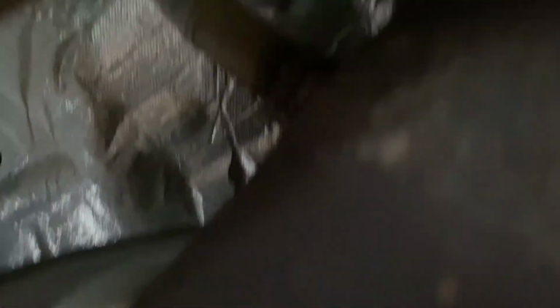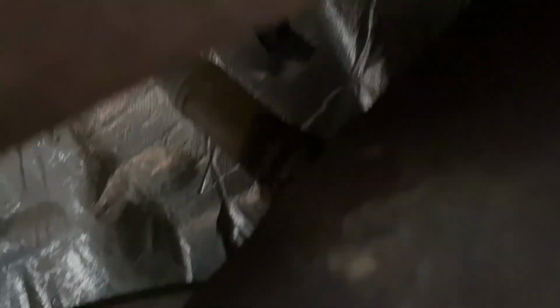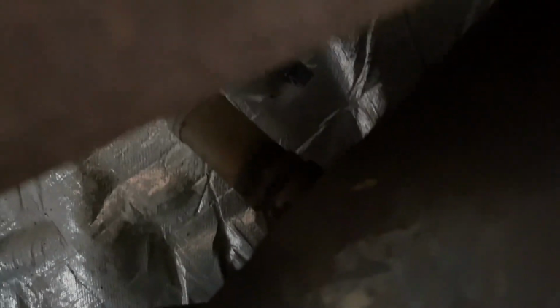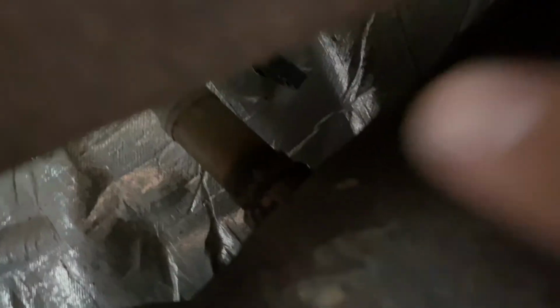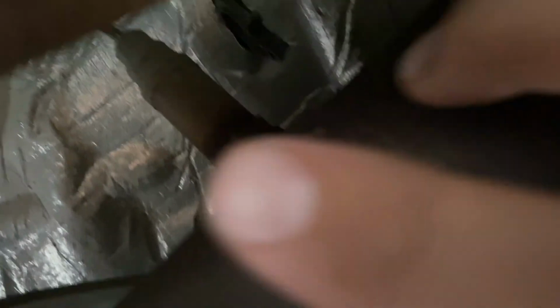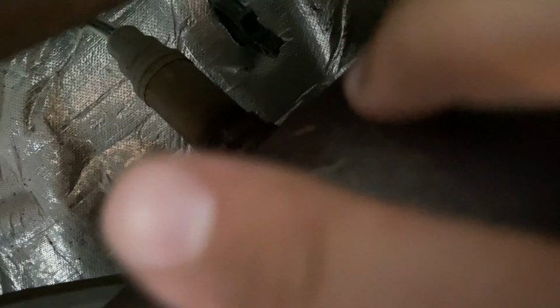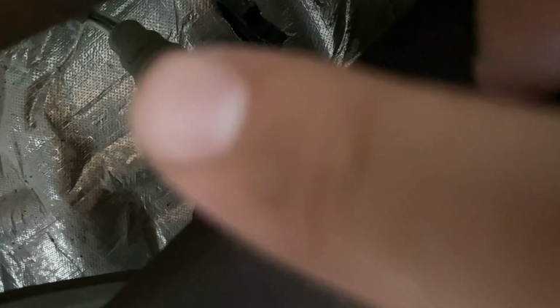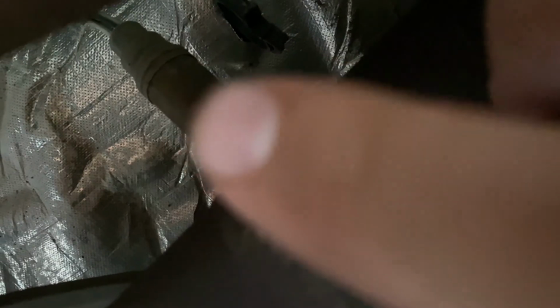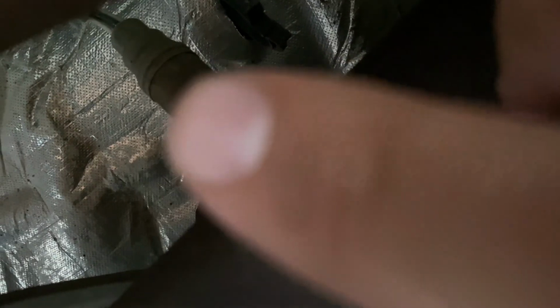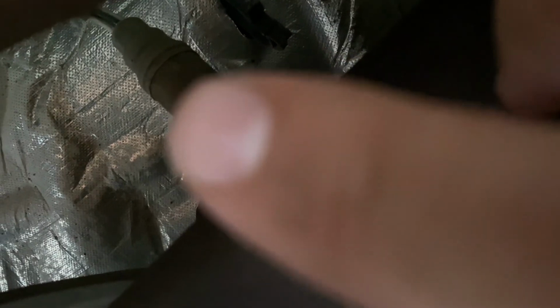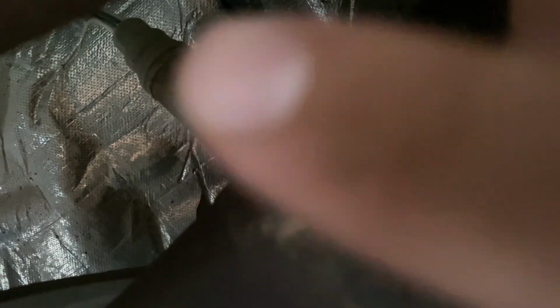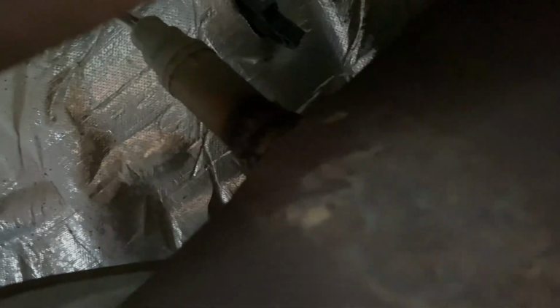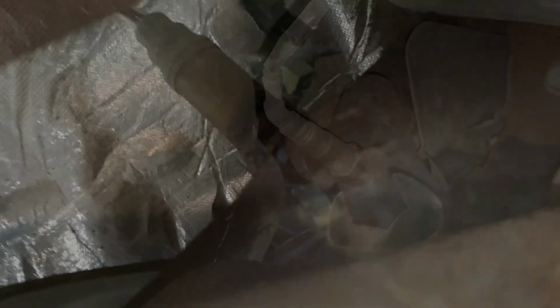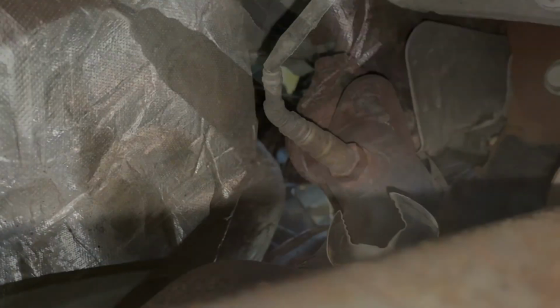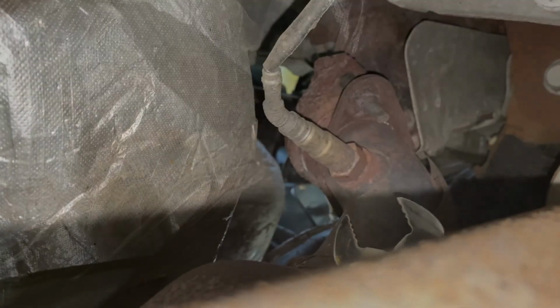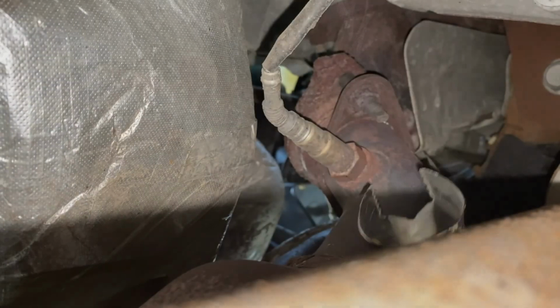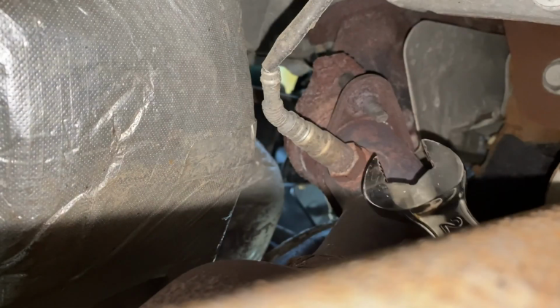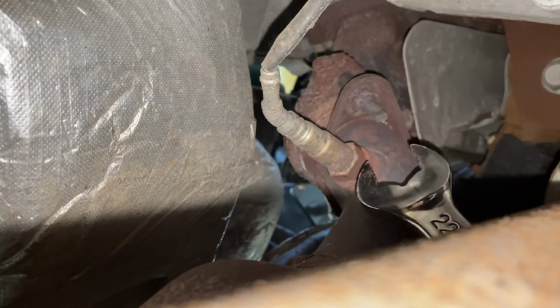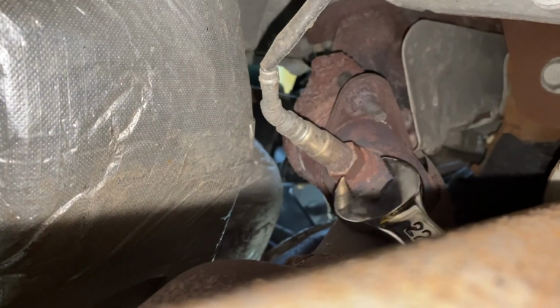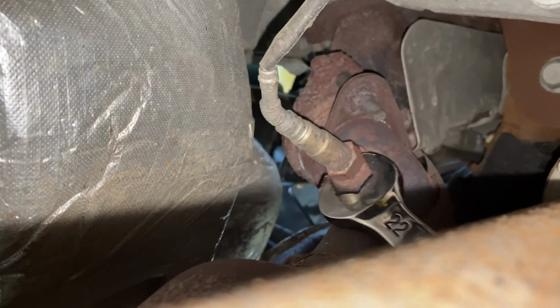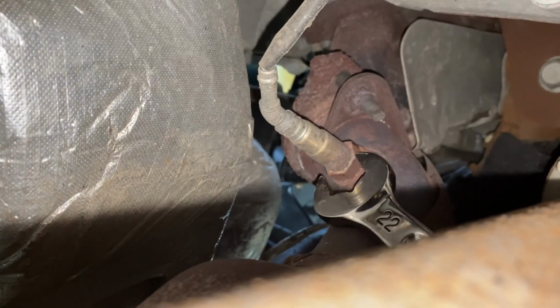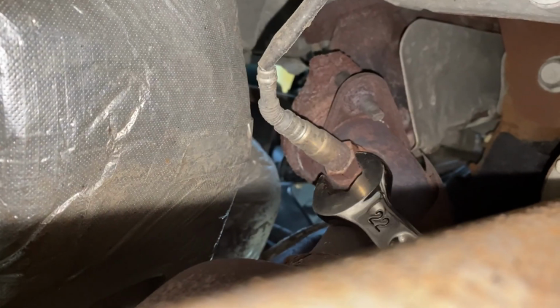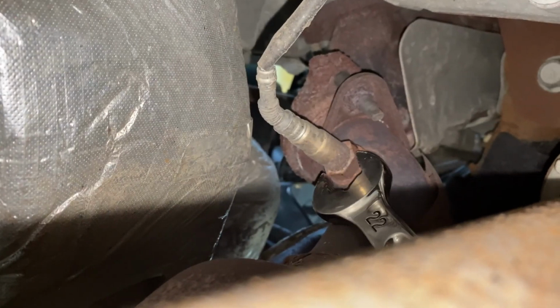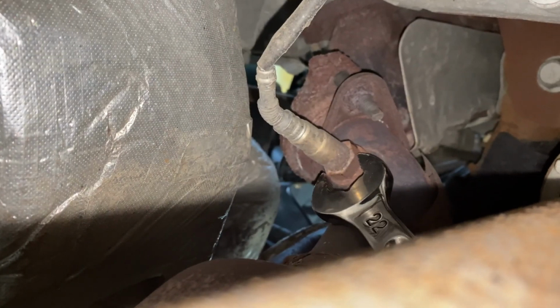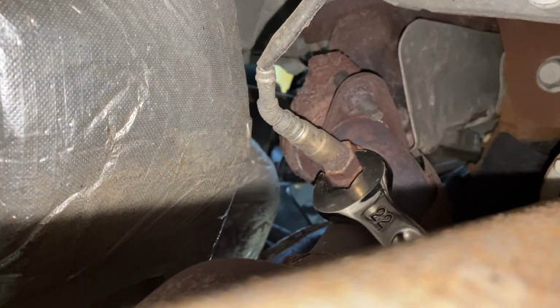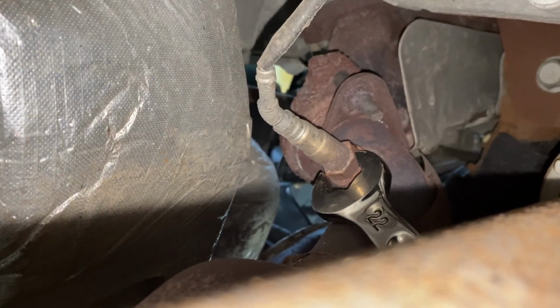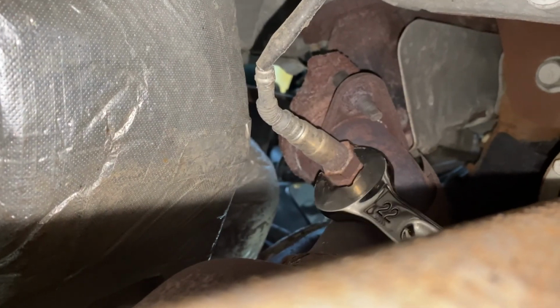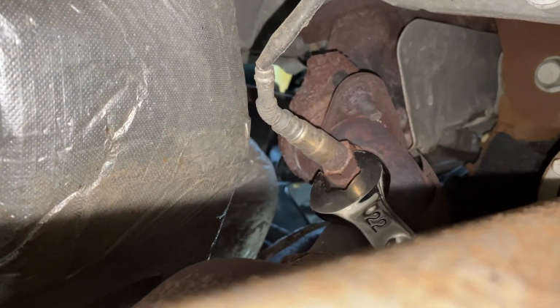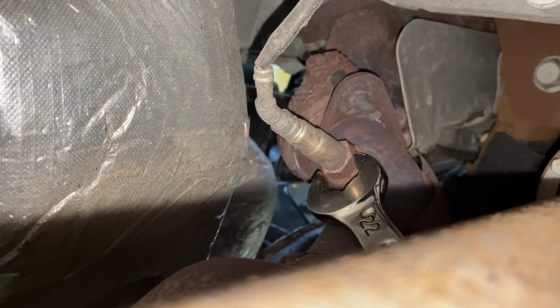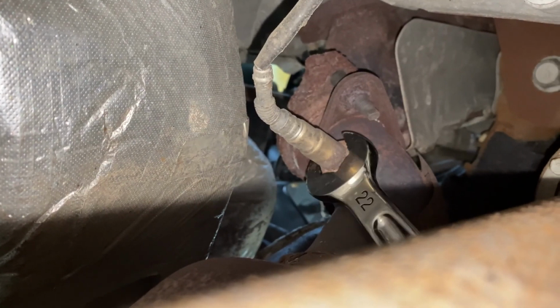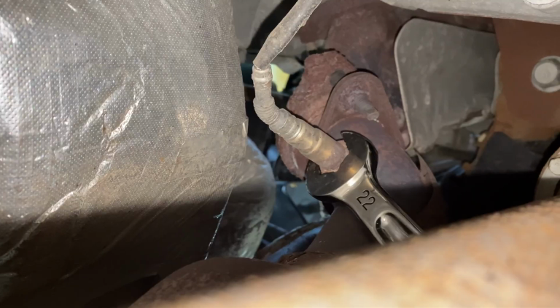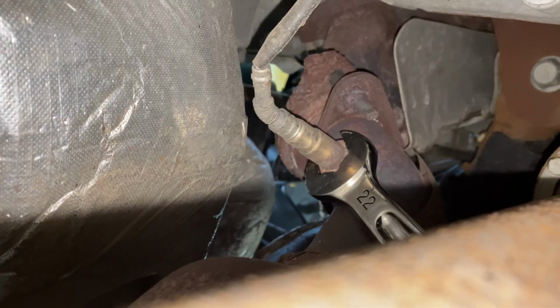Your truck might be a little different, but they should all be pretty close. Next, take your 22mm wrench and take them off.